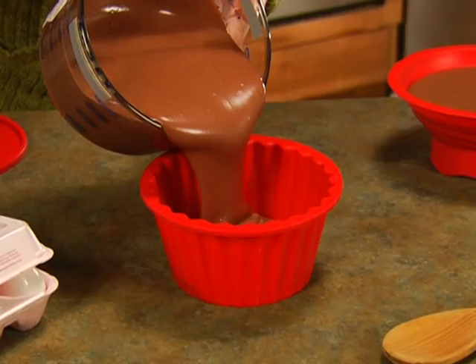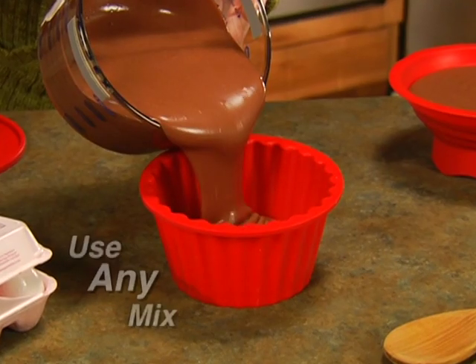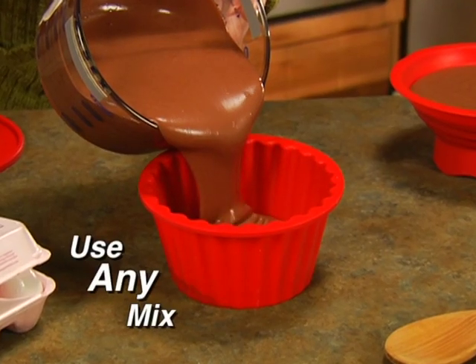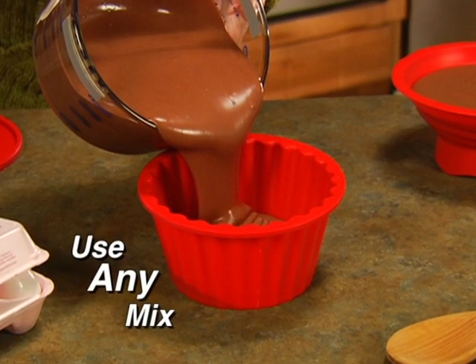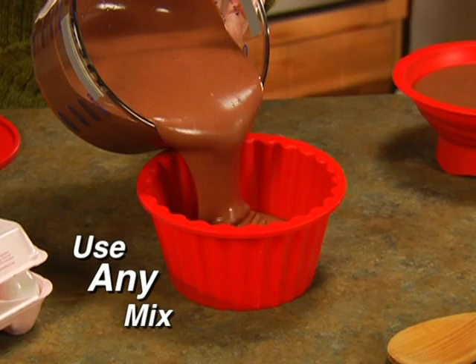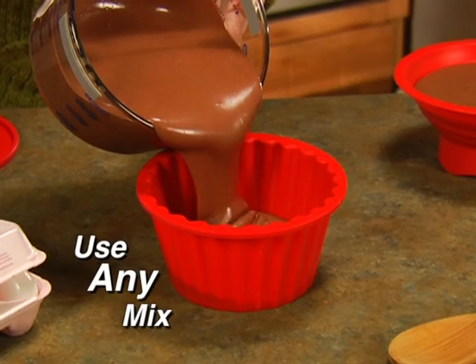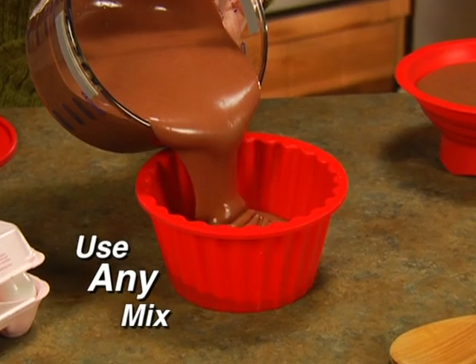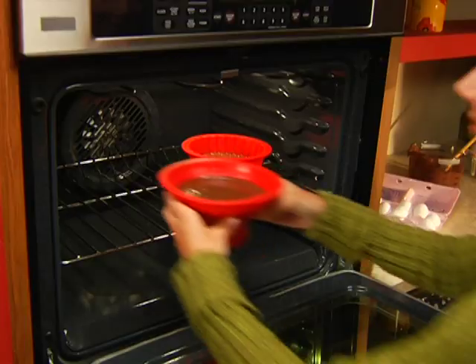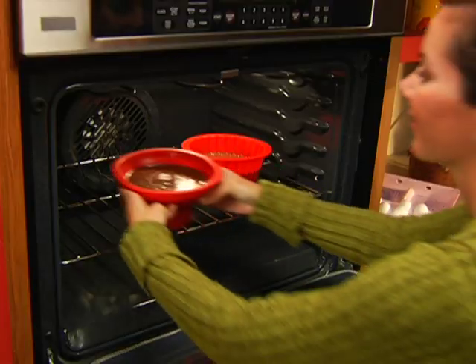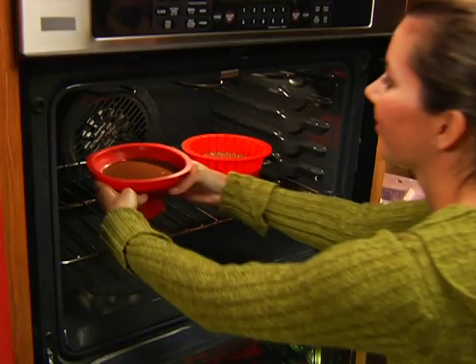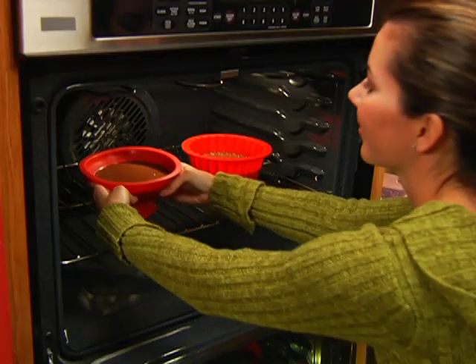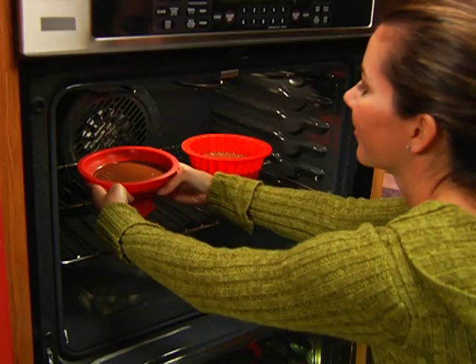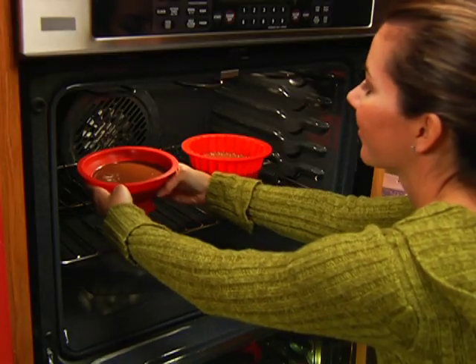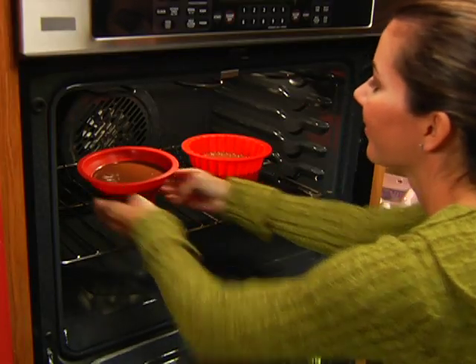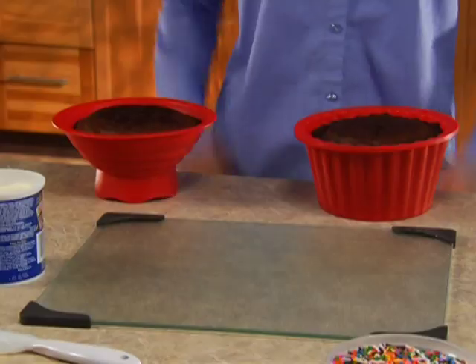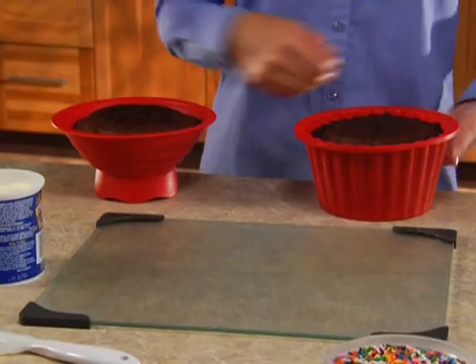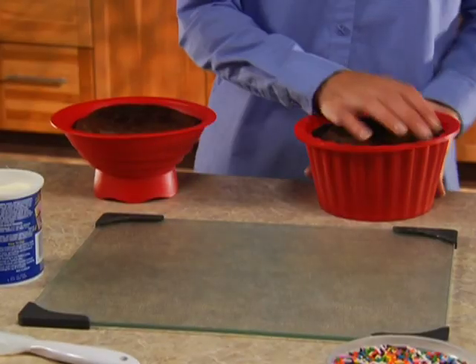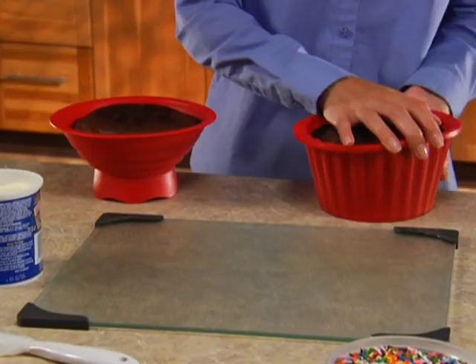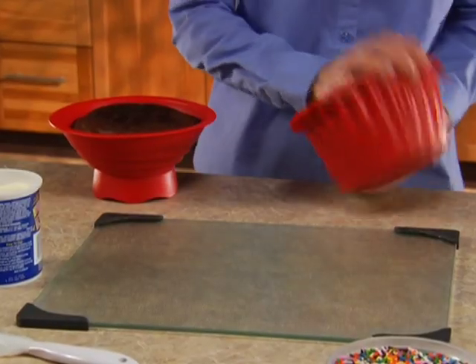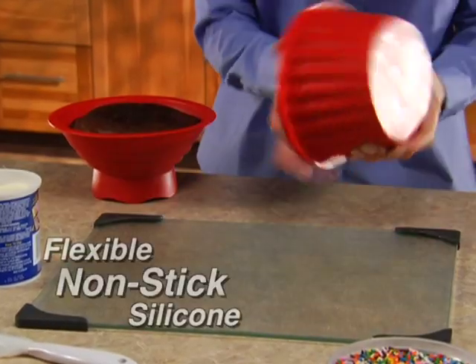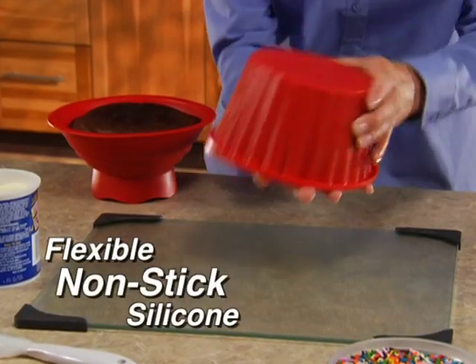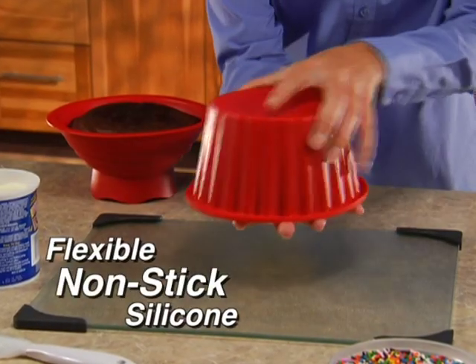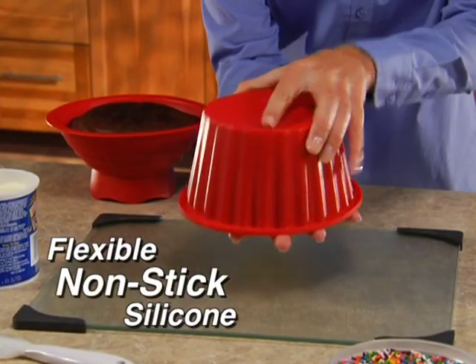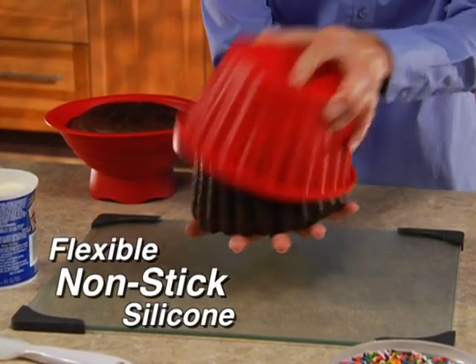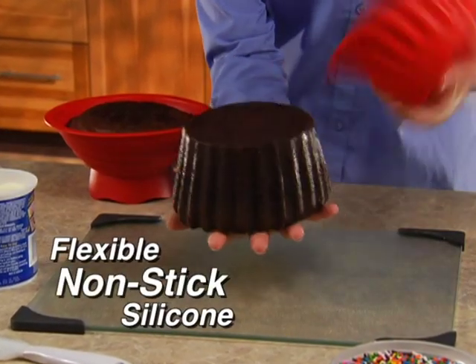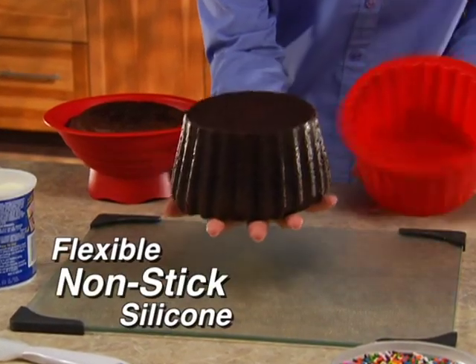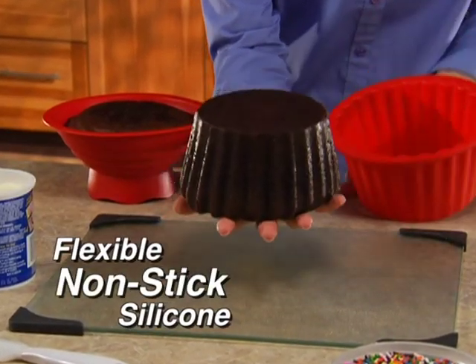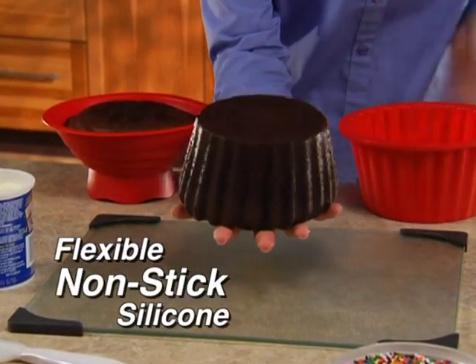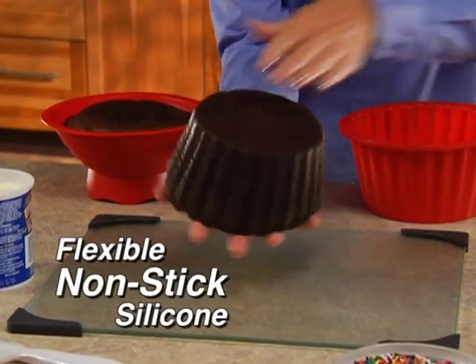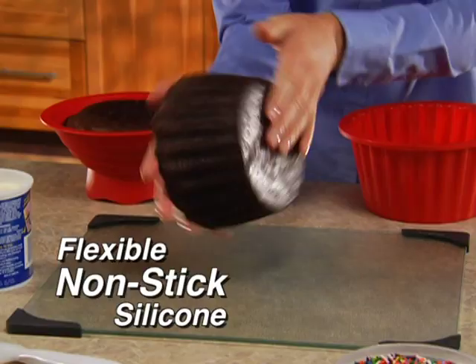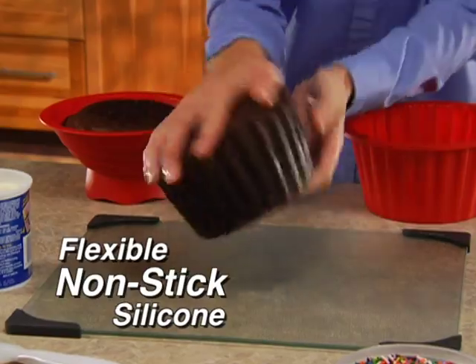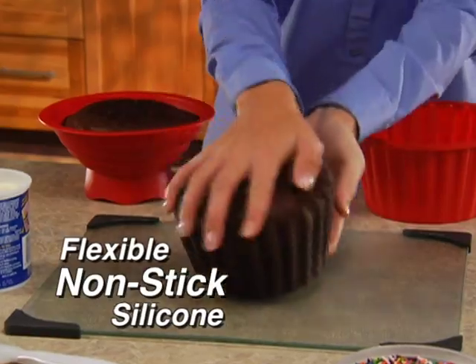Just fill with any cake mix, bake and decorate. Big Top's quick-release silicone is flexible and virtually nothing sticks.